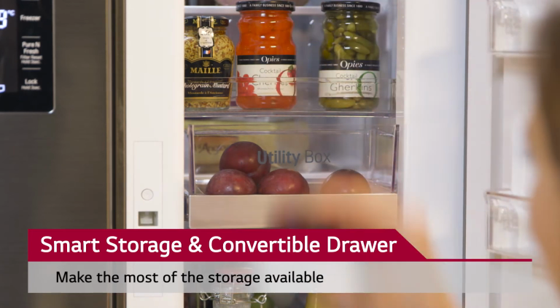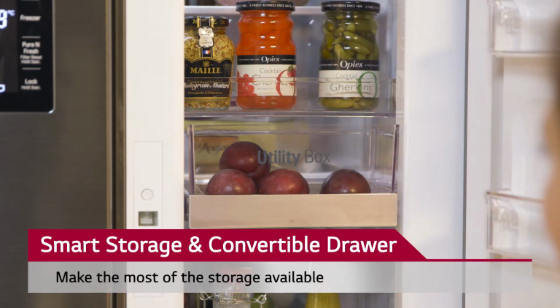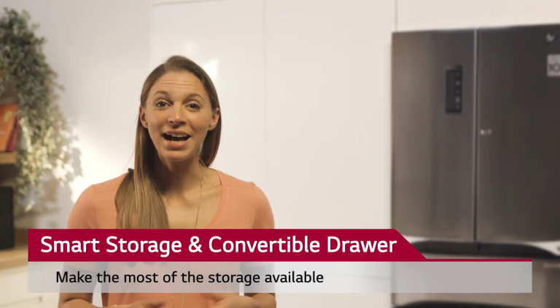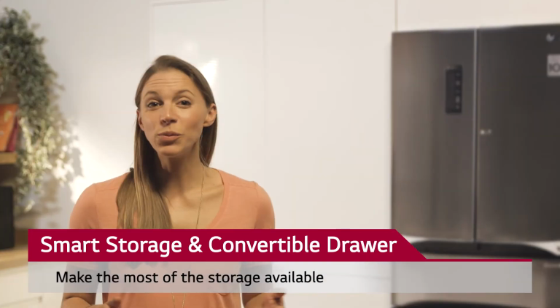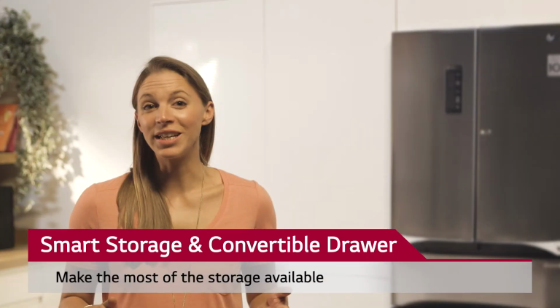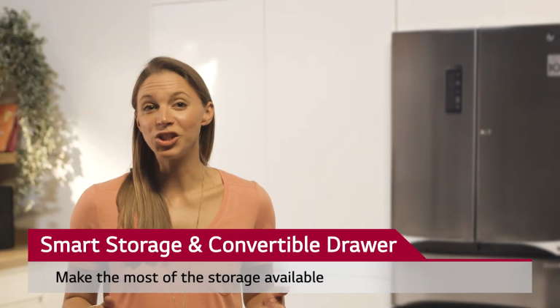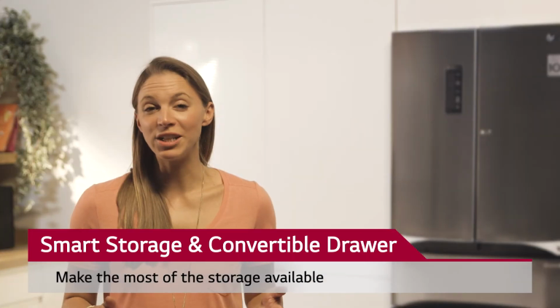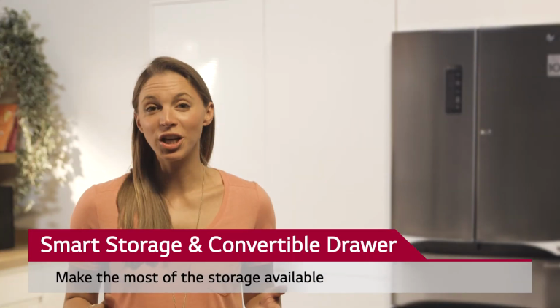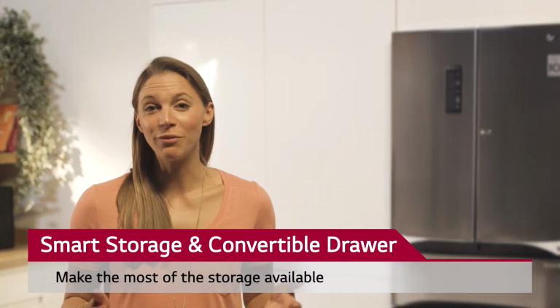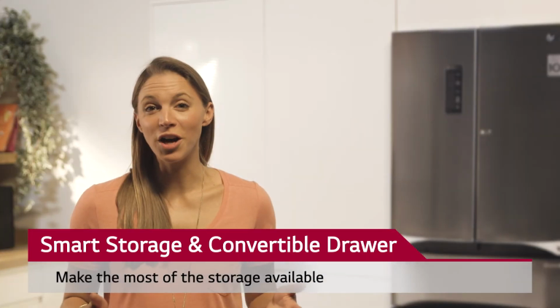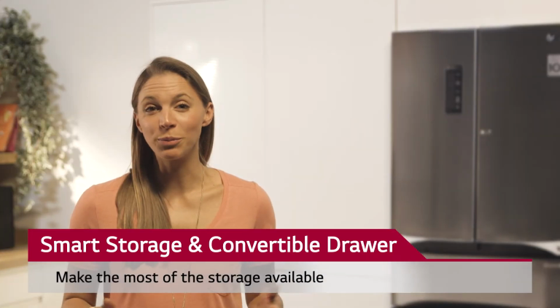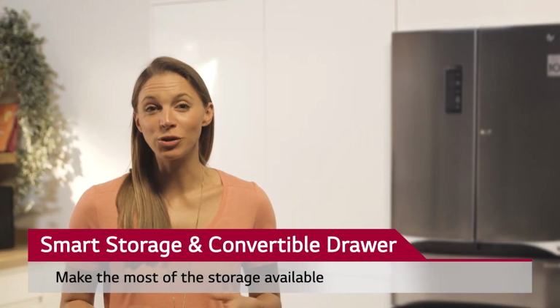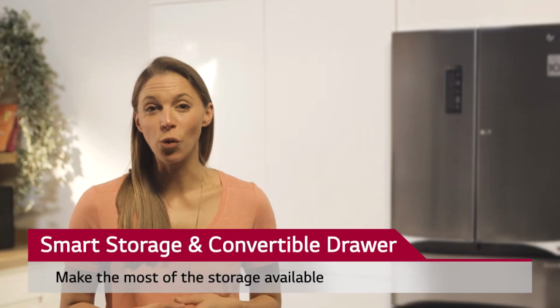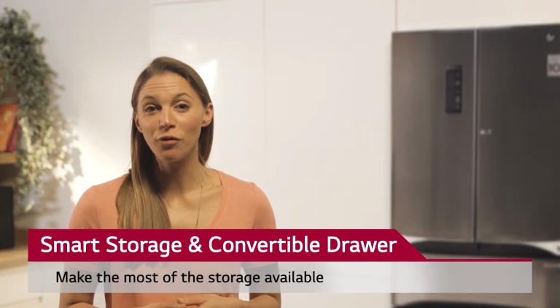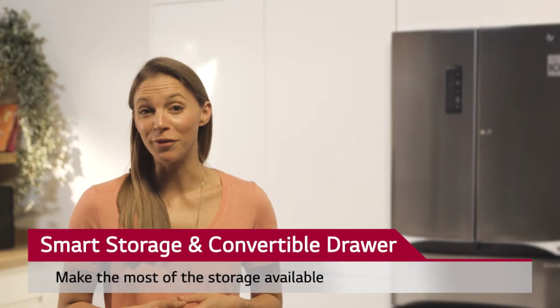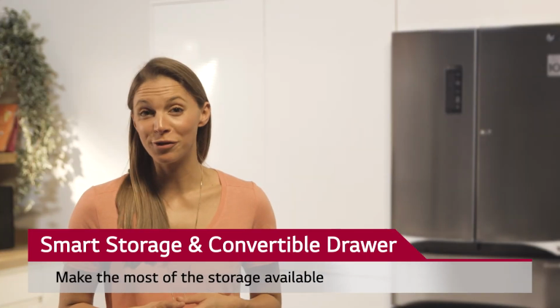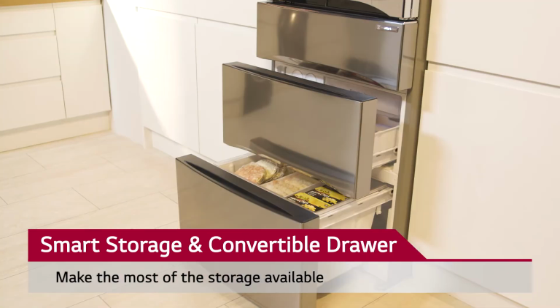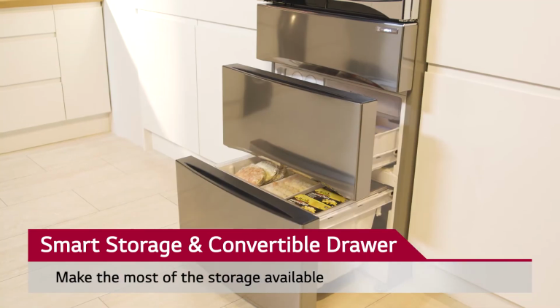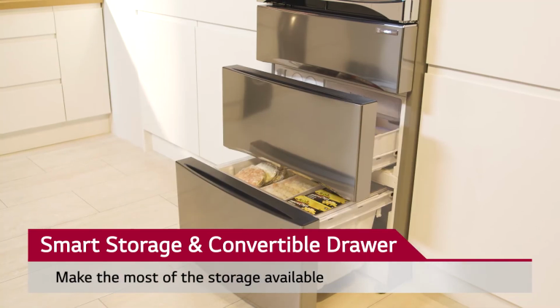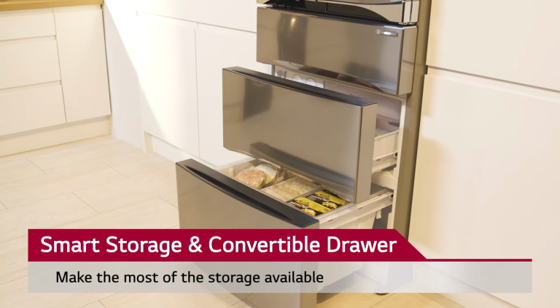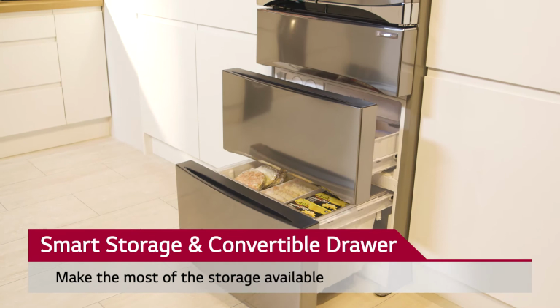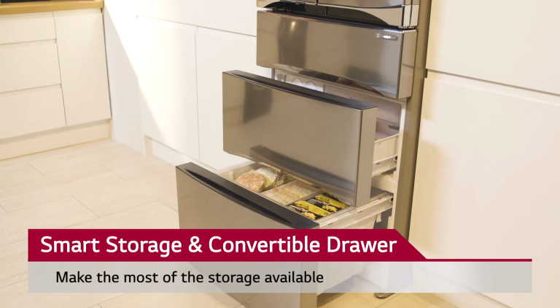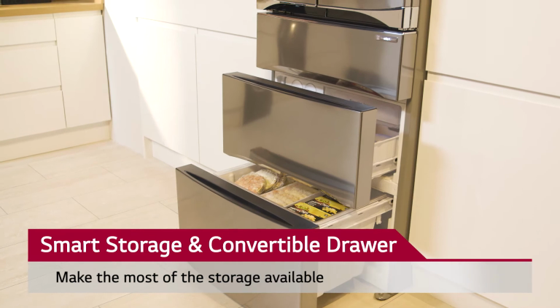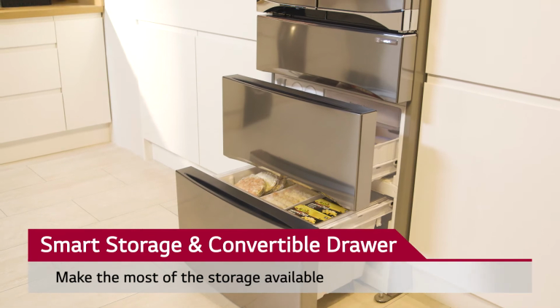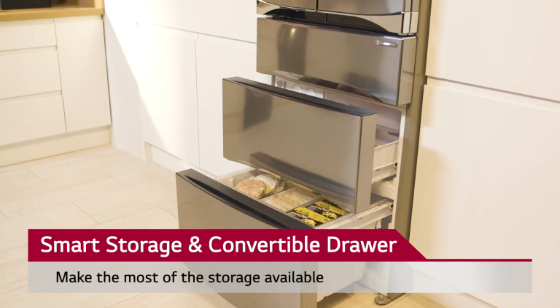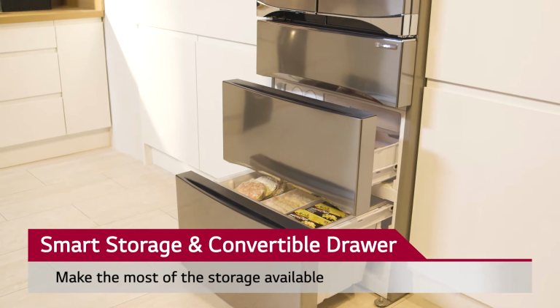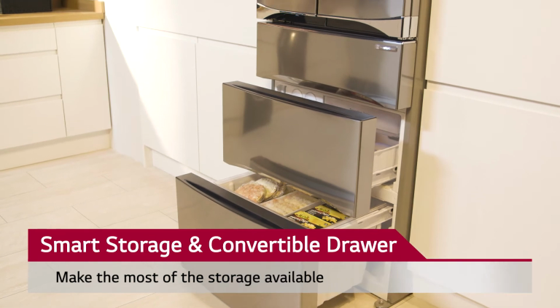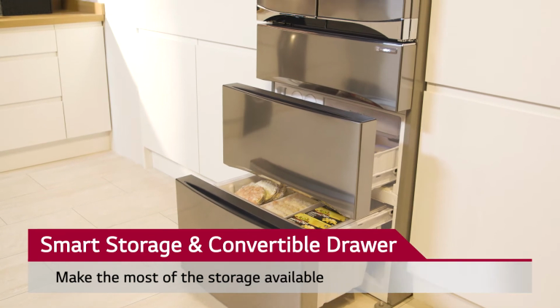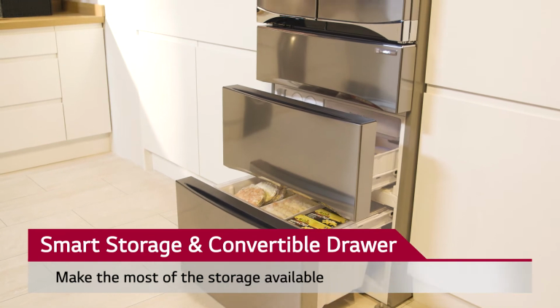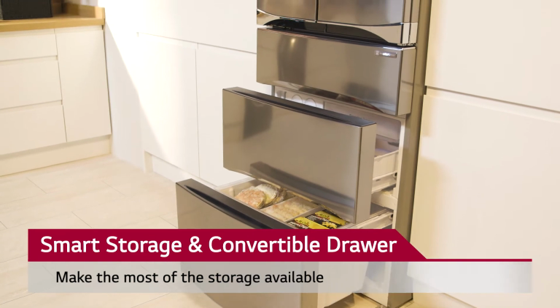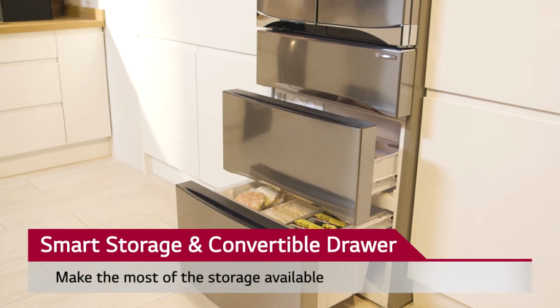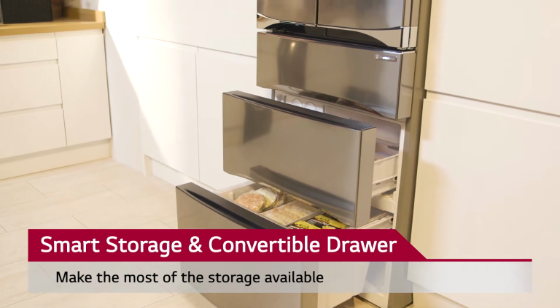We can change the convertible drawer from a fridge compartment to a freezer drawer to suit our shopping.